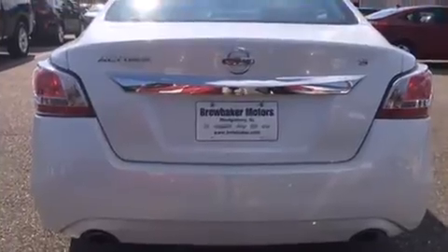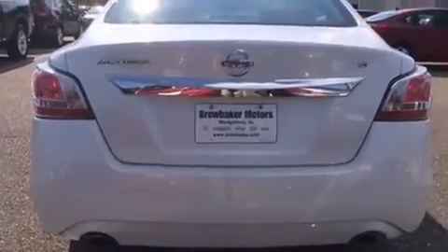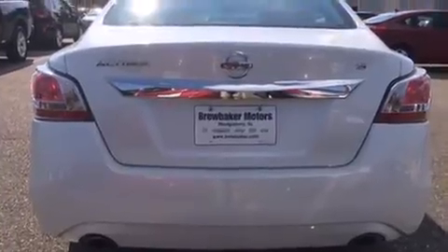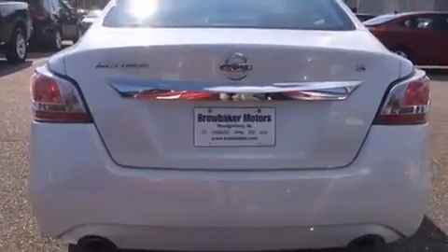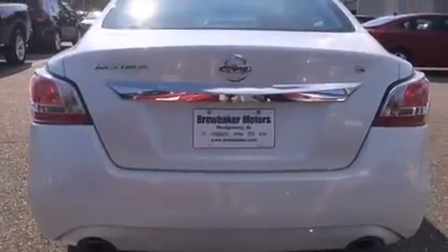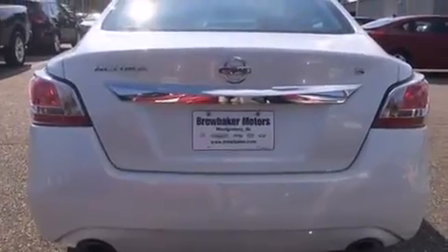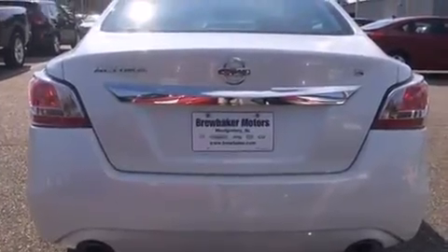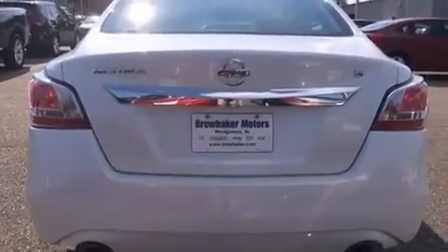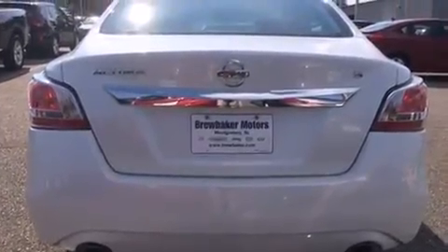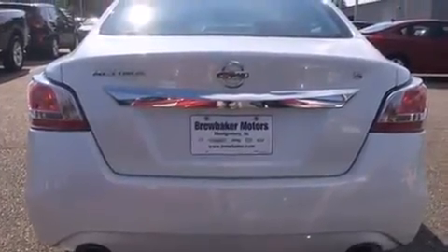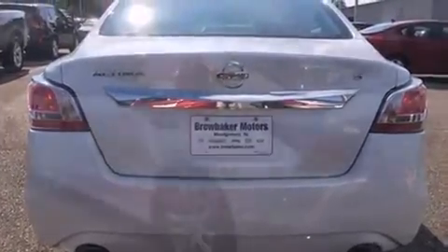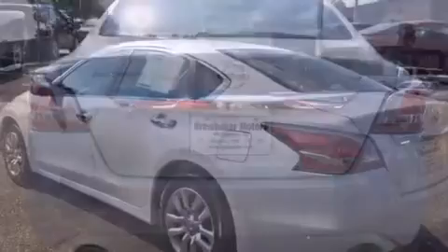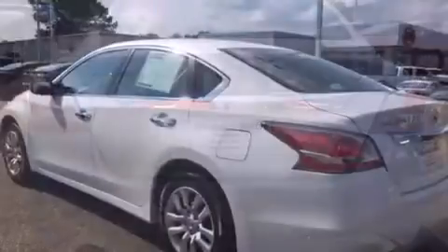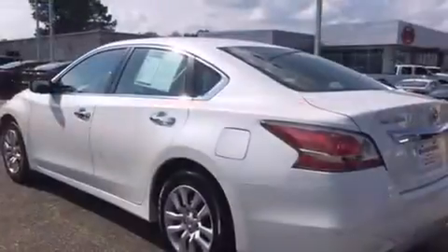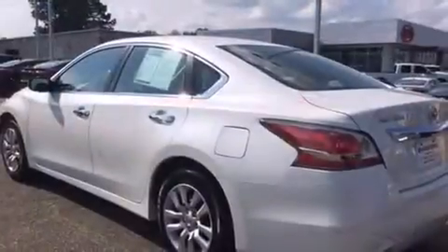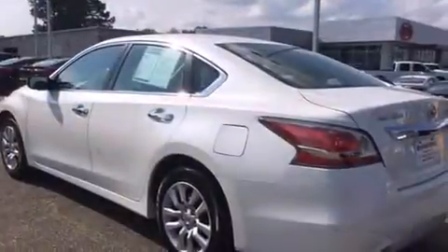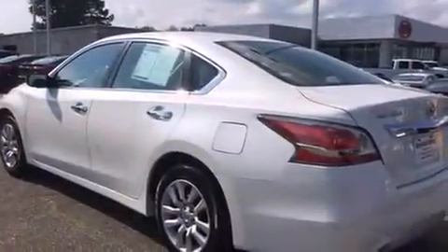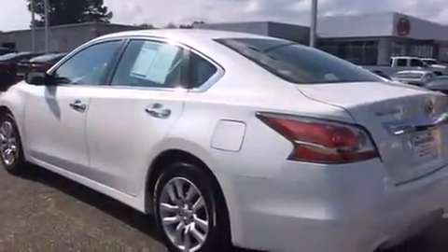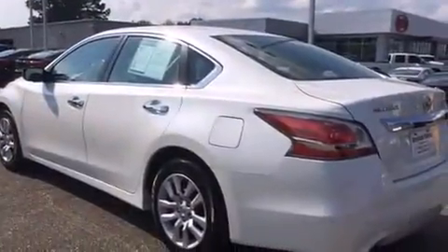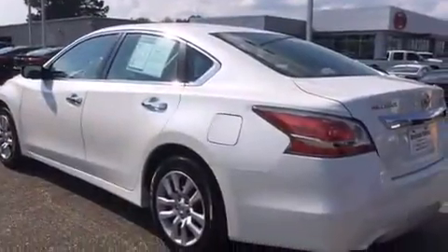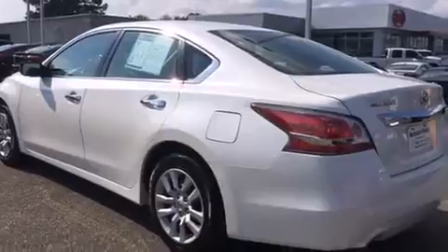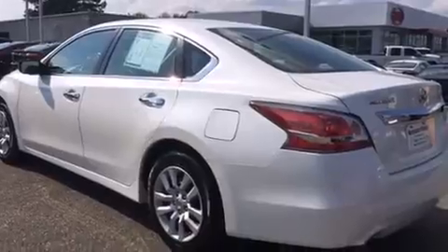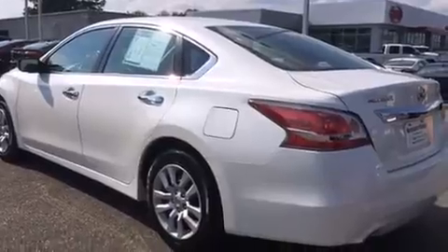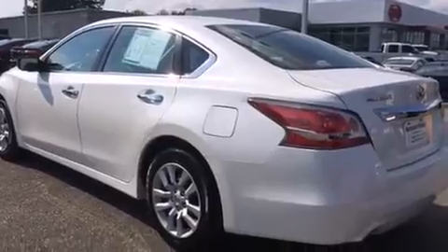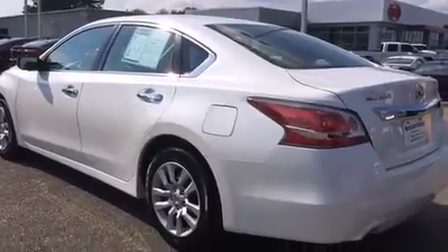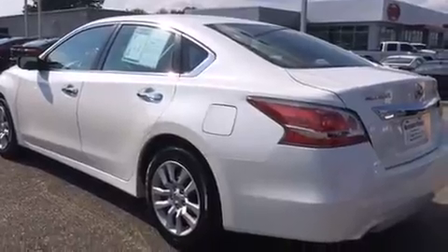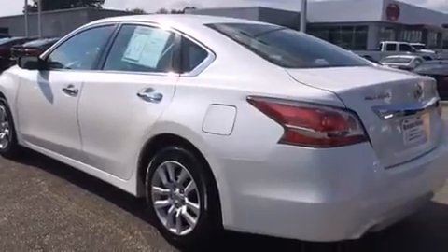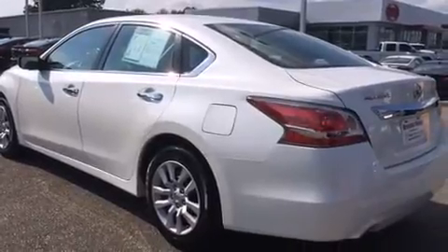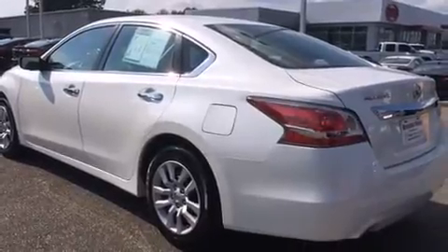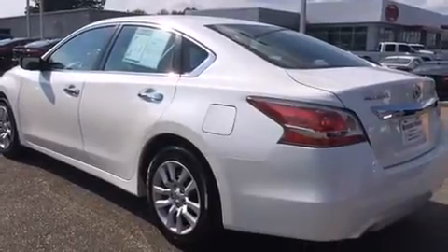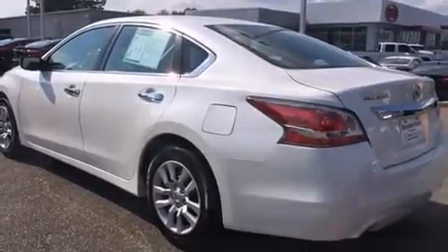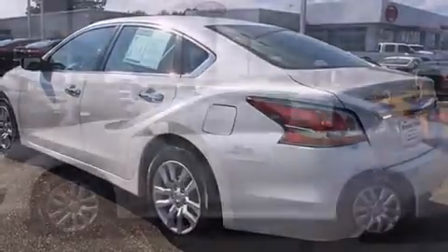Top features include air conditioning, delay off headlights, variably intermittent wipers, and much more.